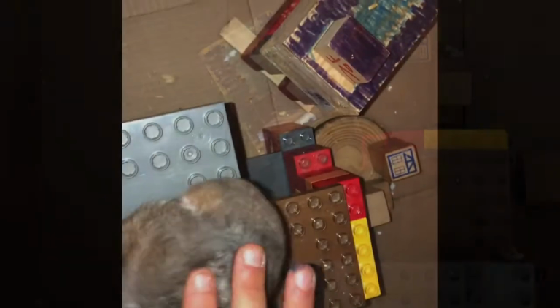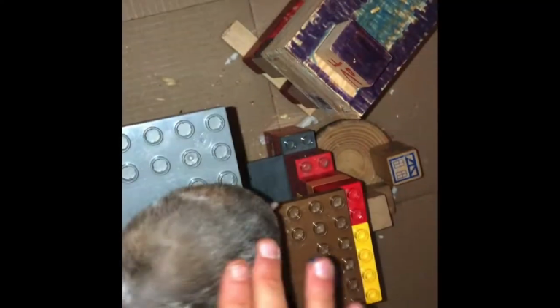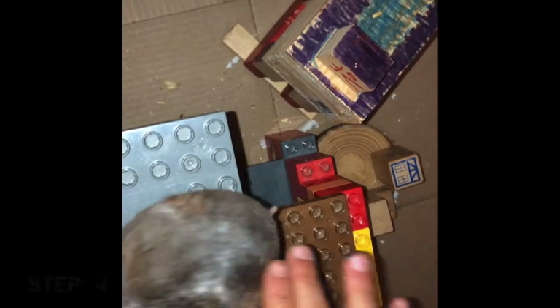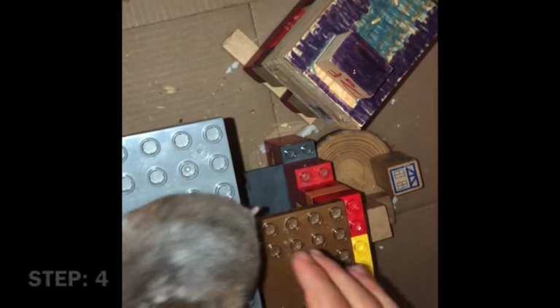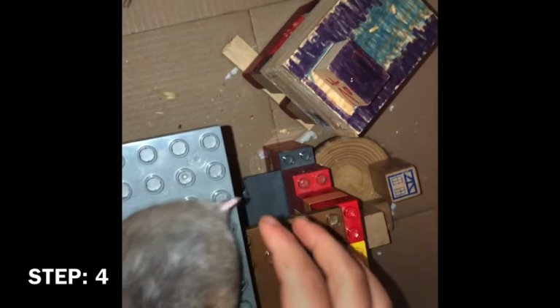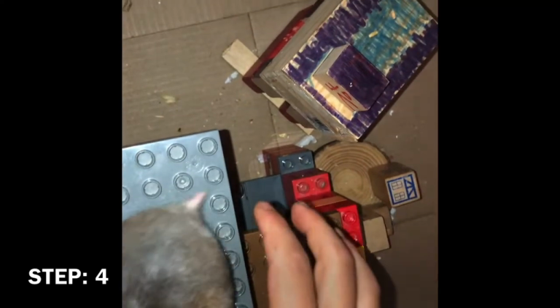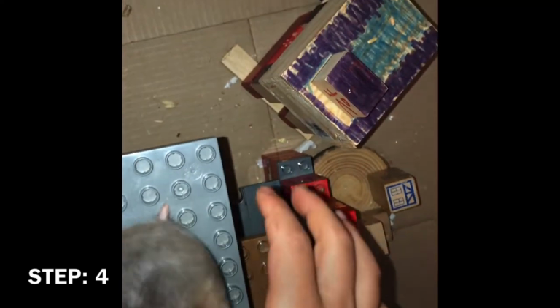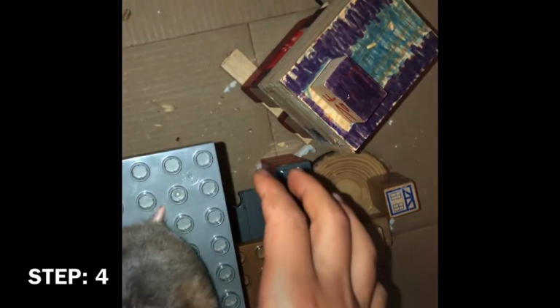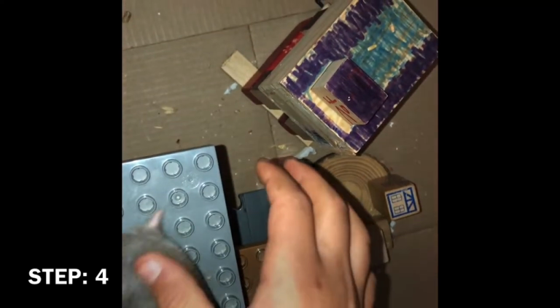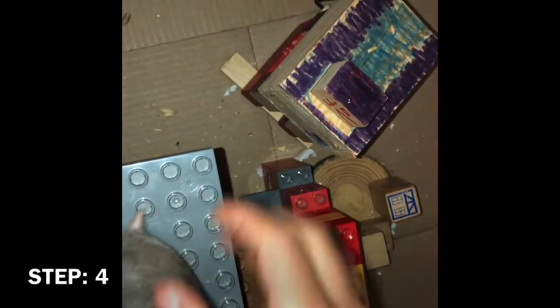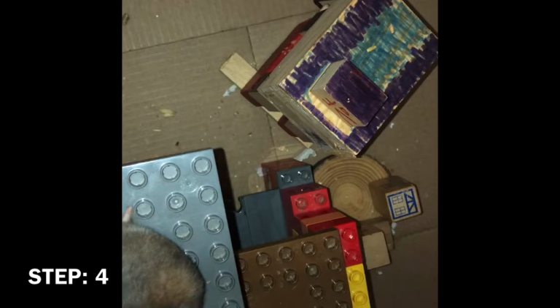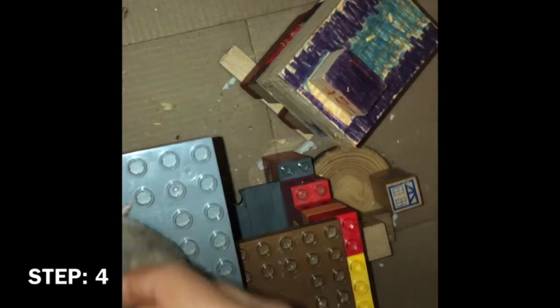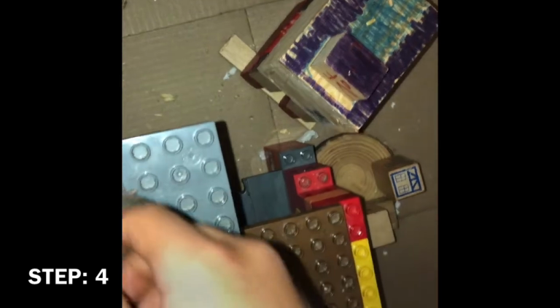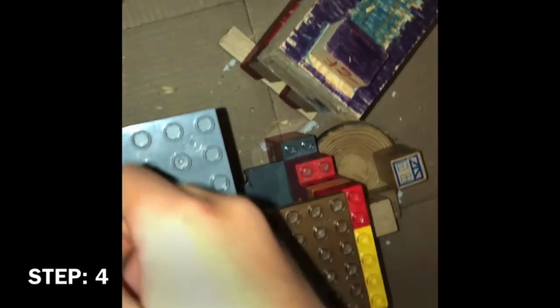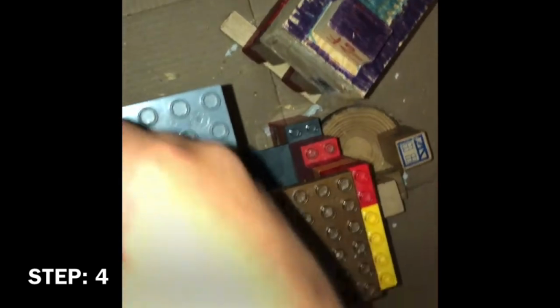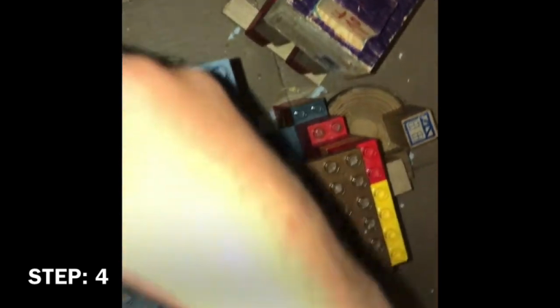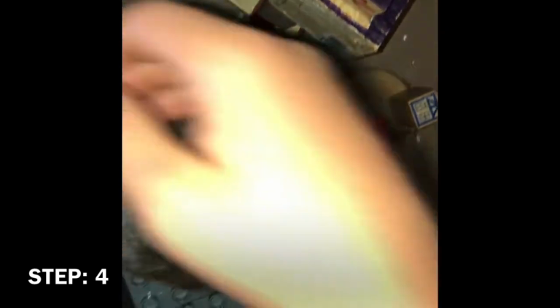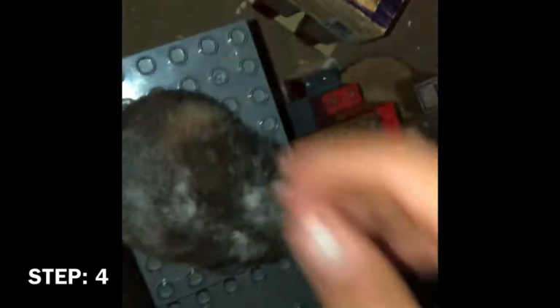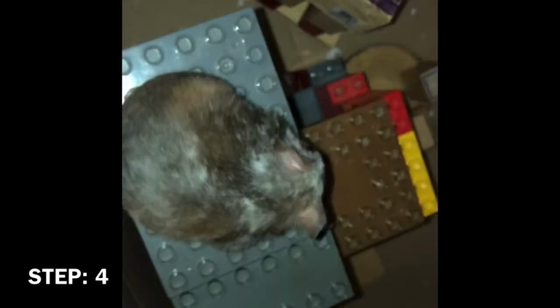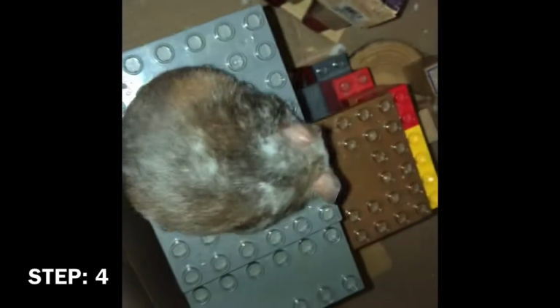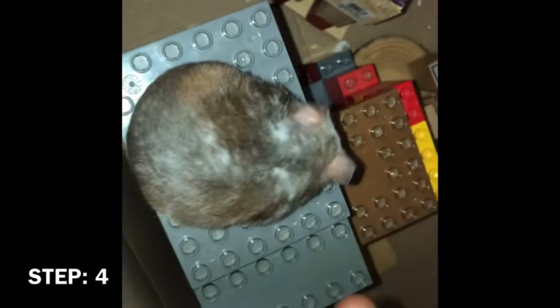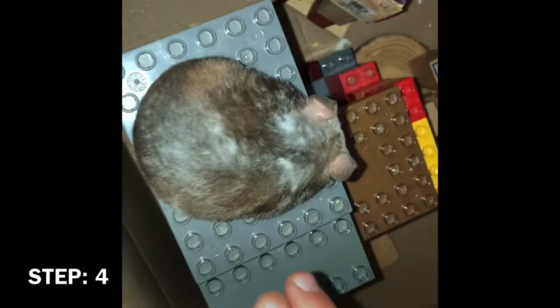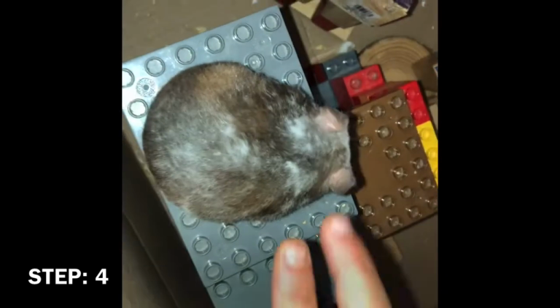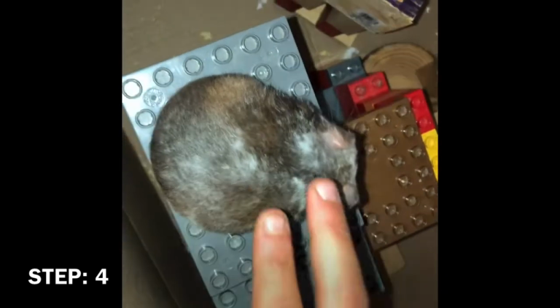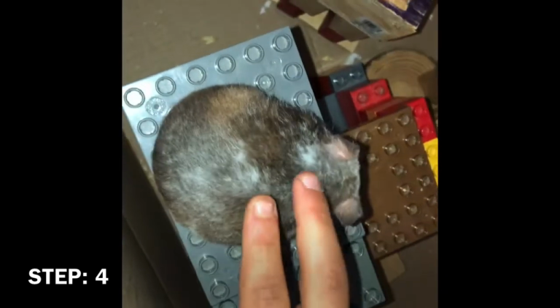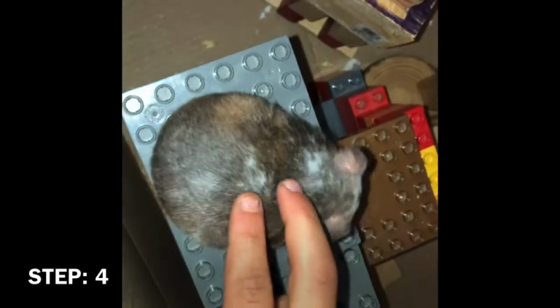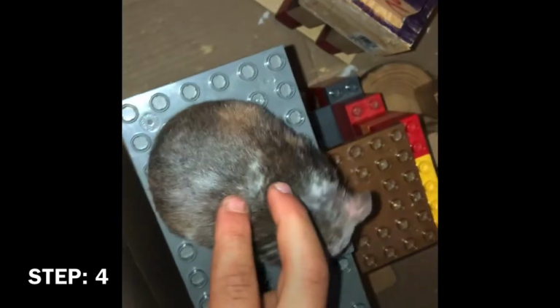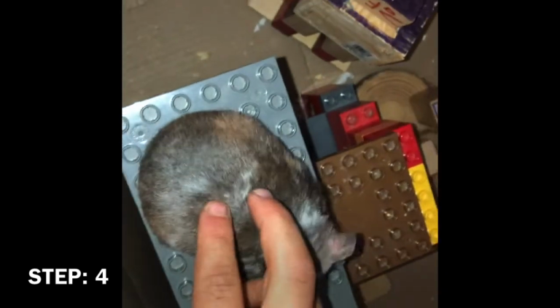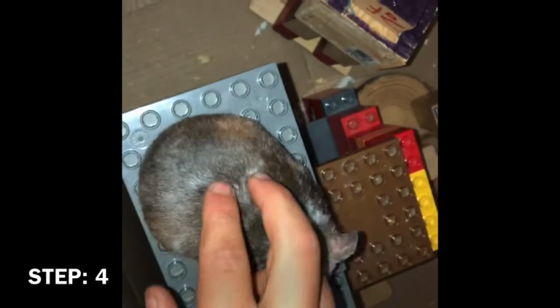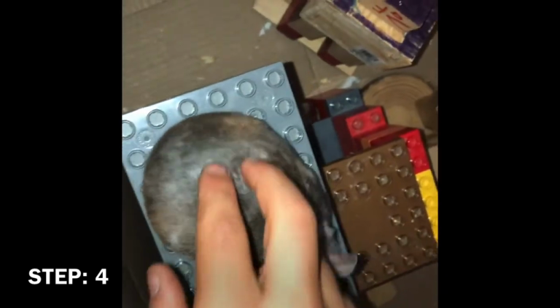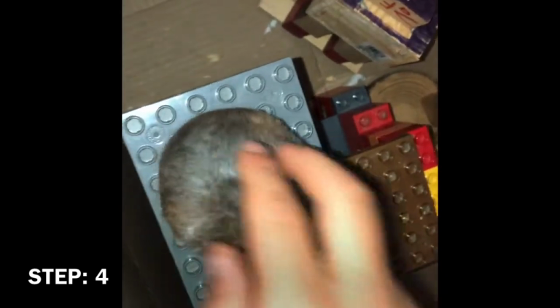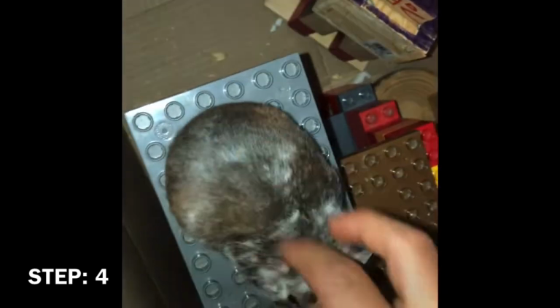Step 4: Pet your hamster. Make sure you wash your hands before and after touching your hamster.